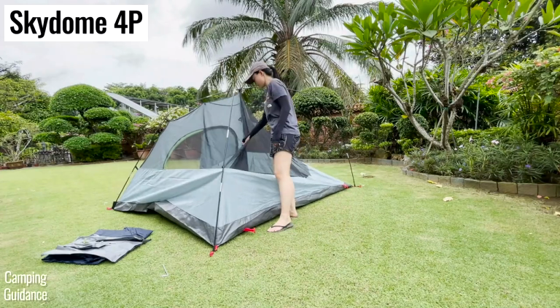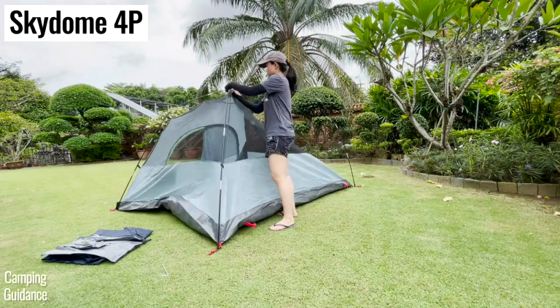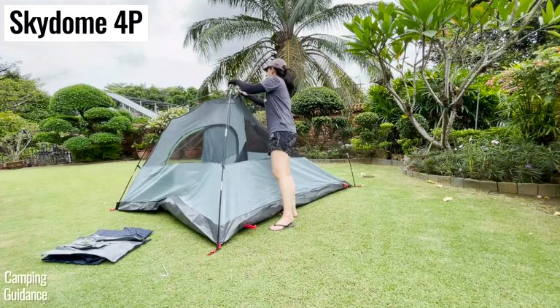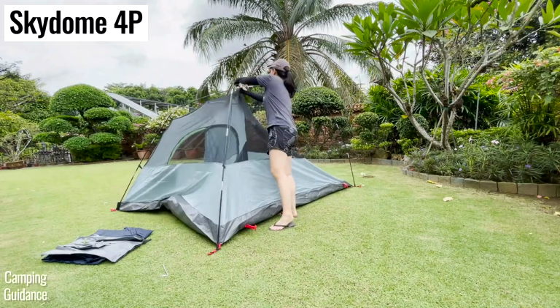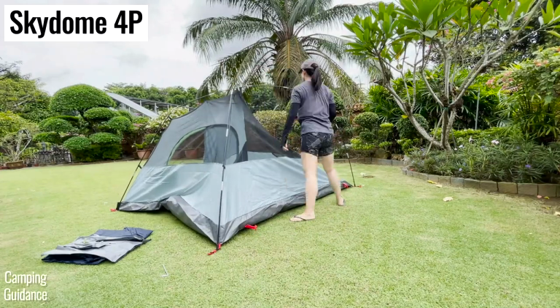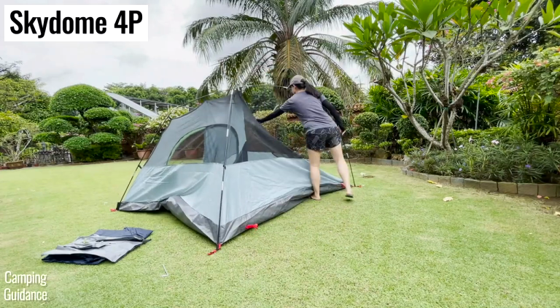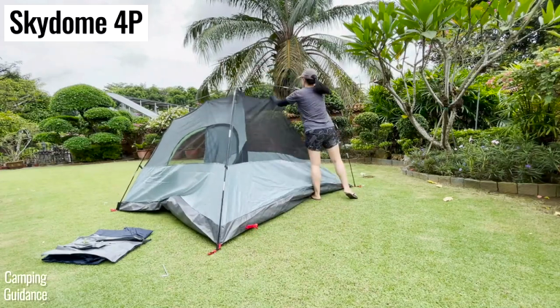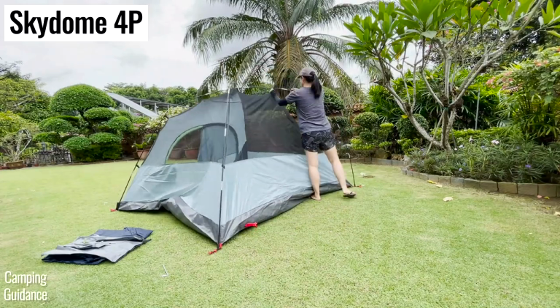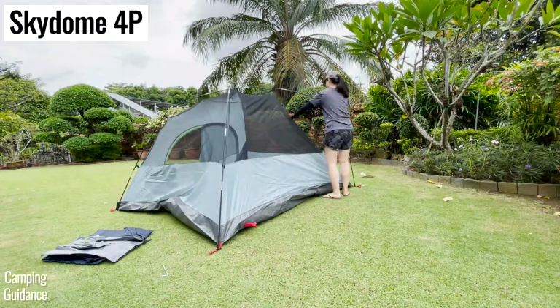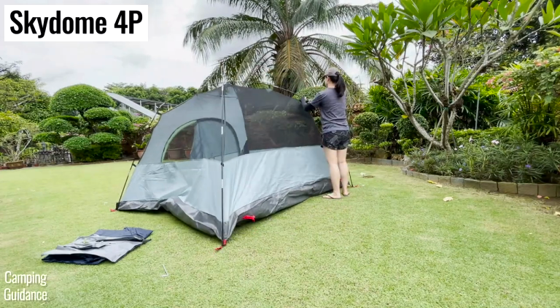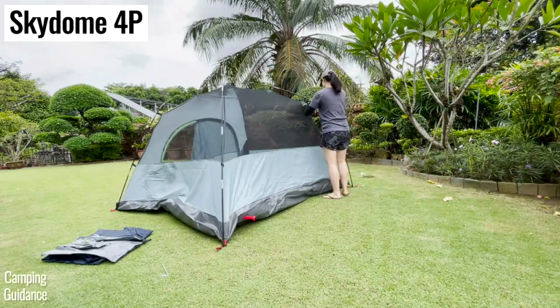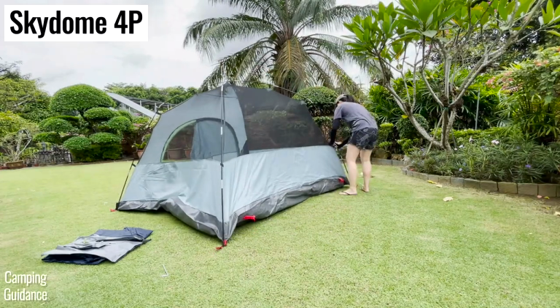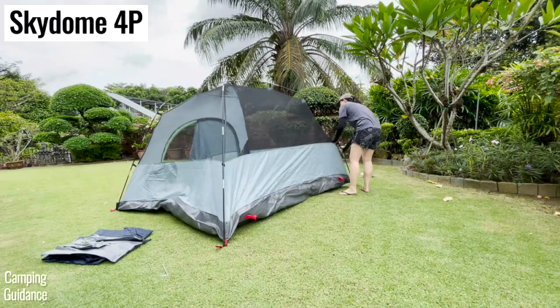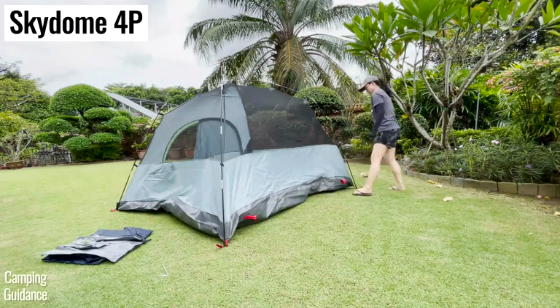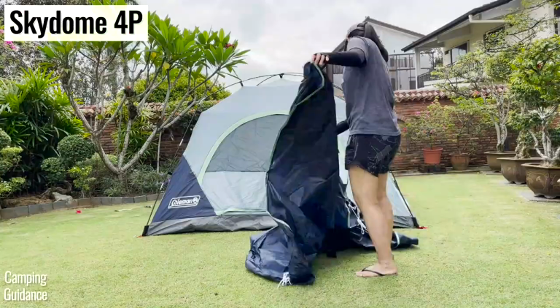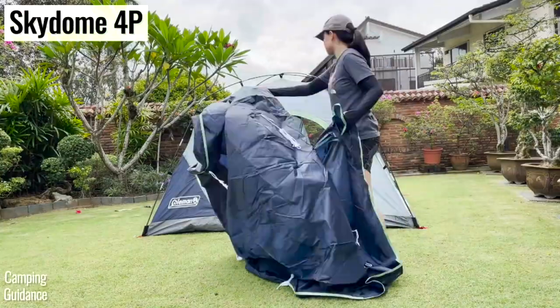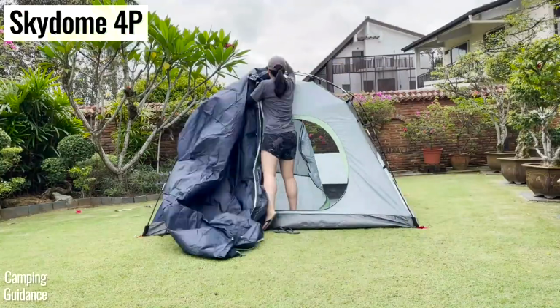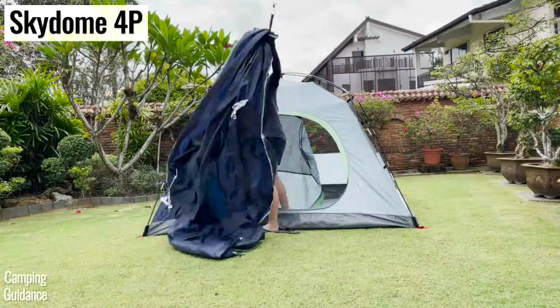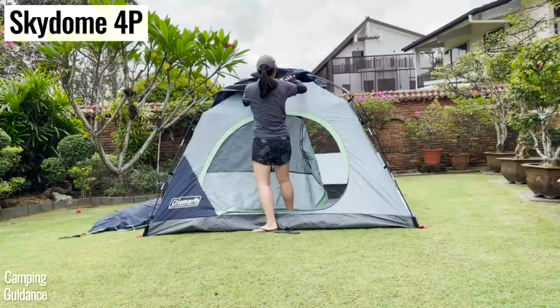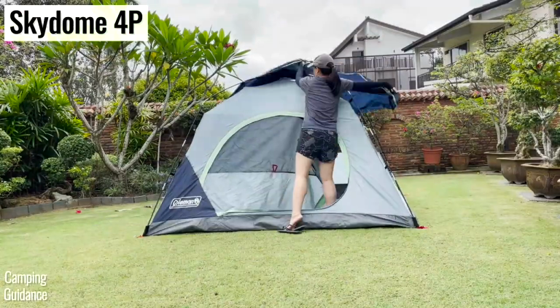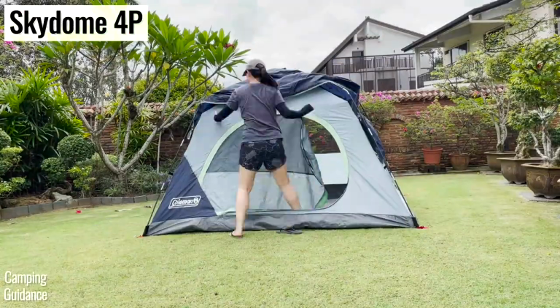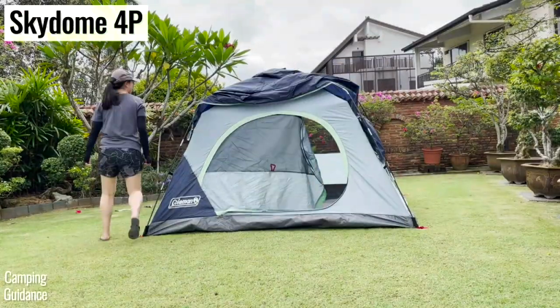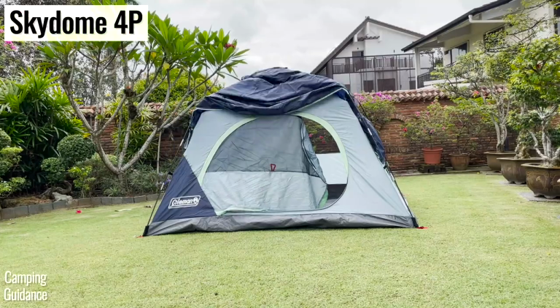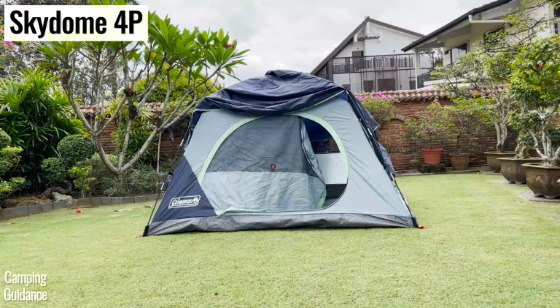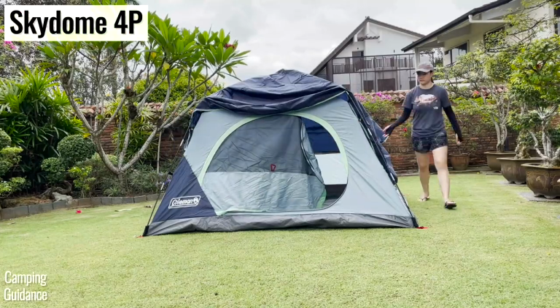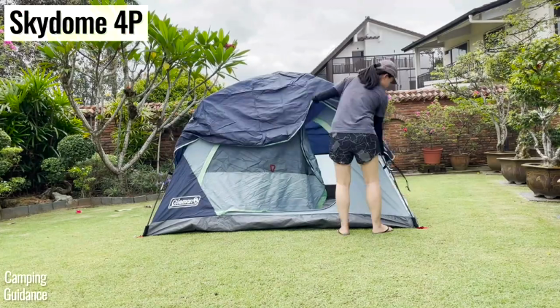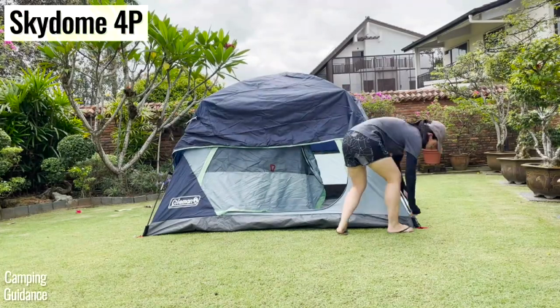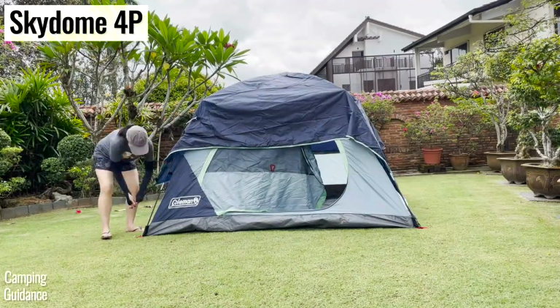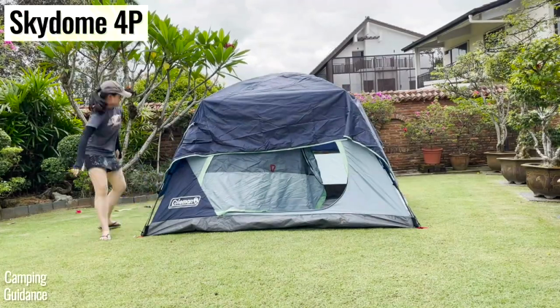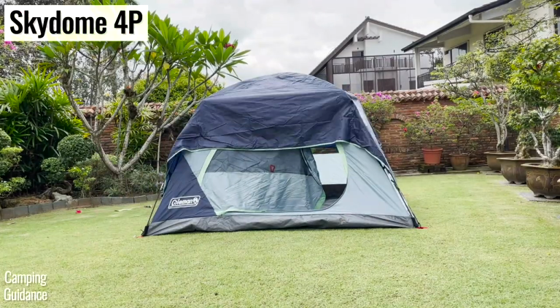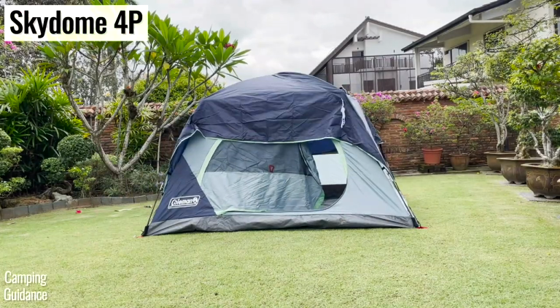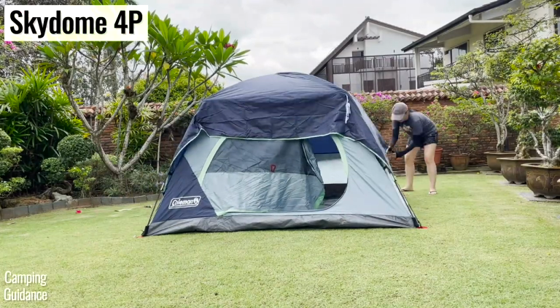So although the Skydome is supposed to be a quick pitch in five minutes, it actually sets up and packs up very much like a regular tent.